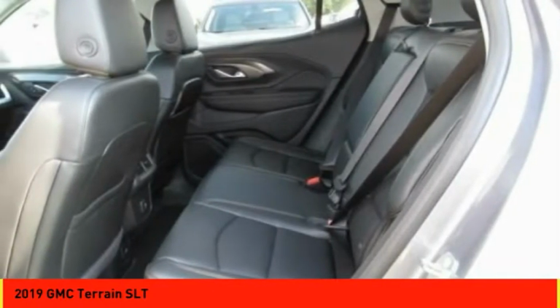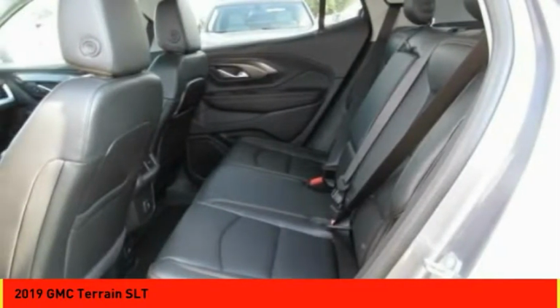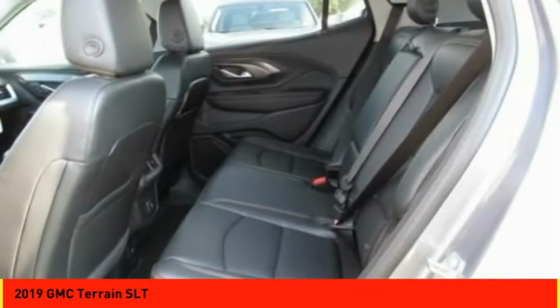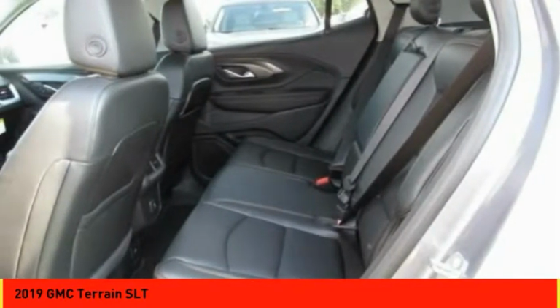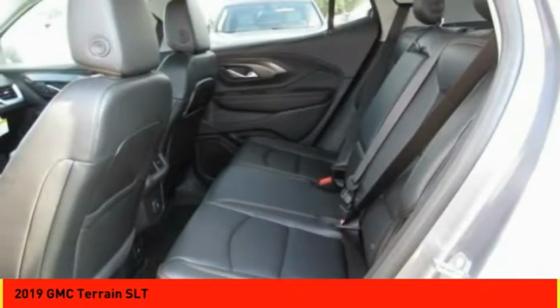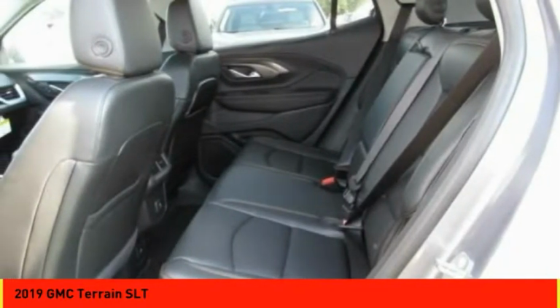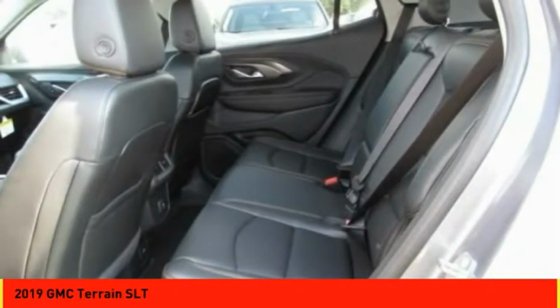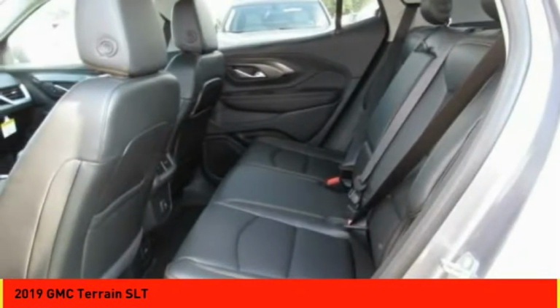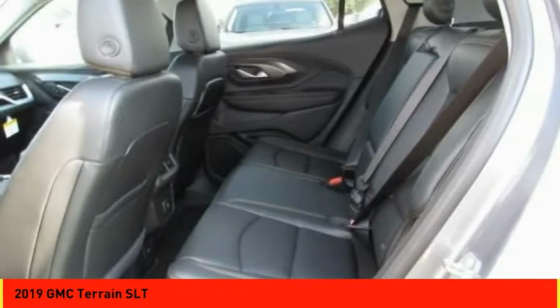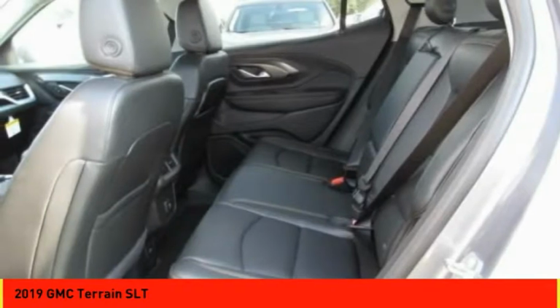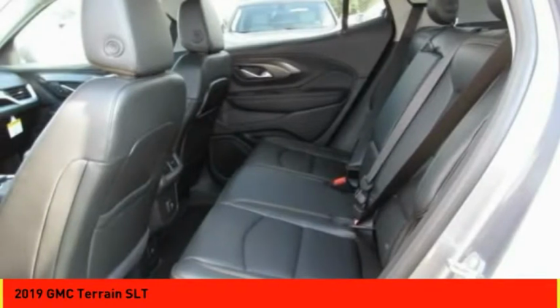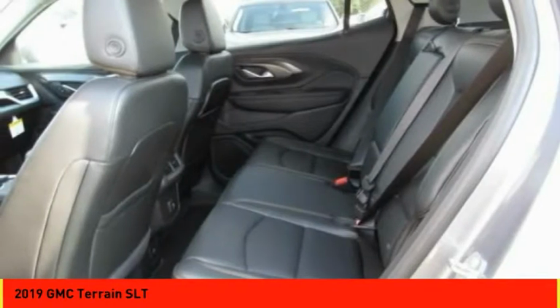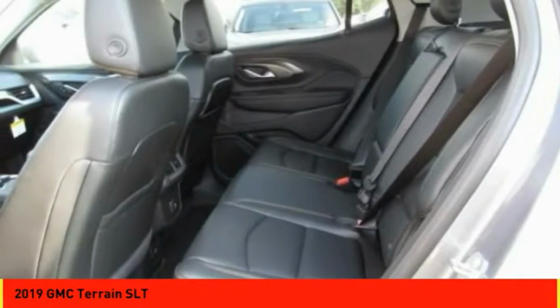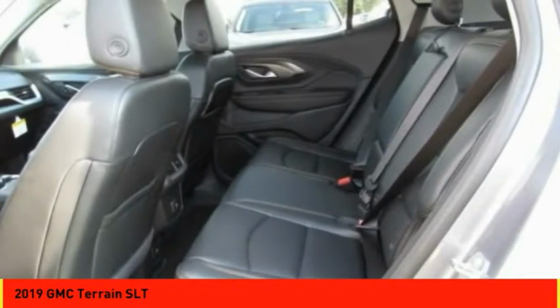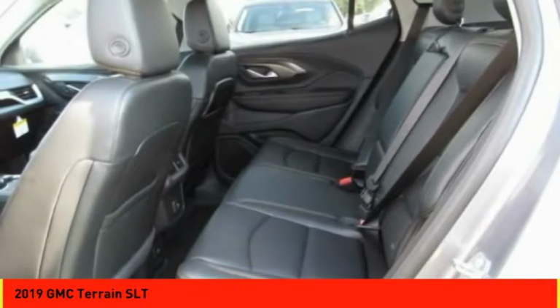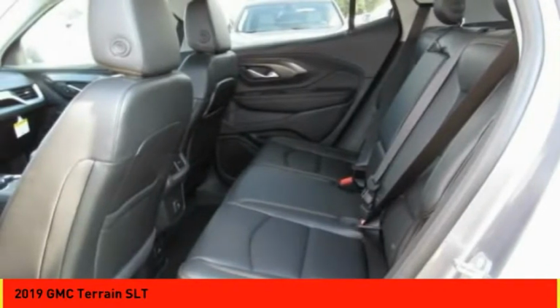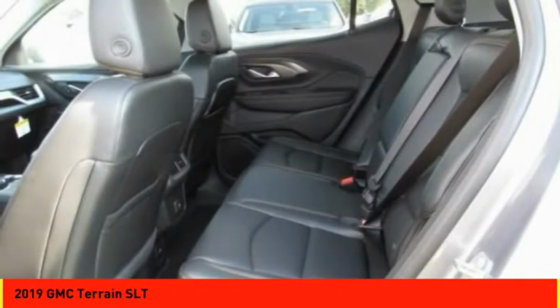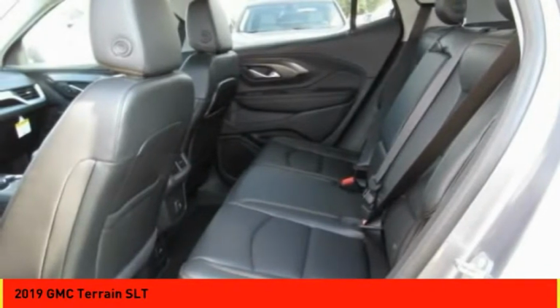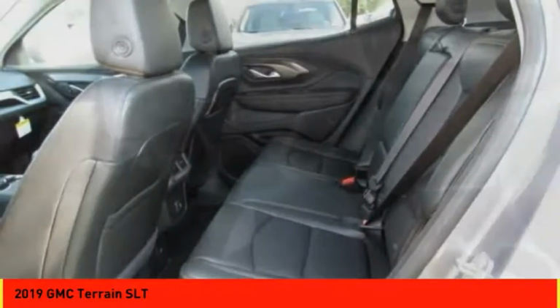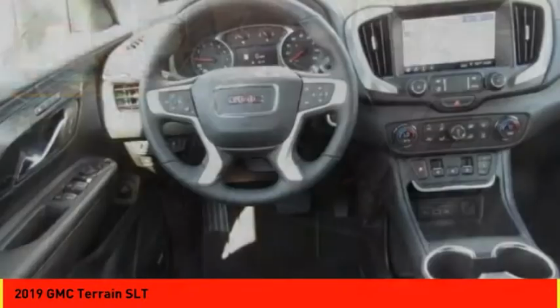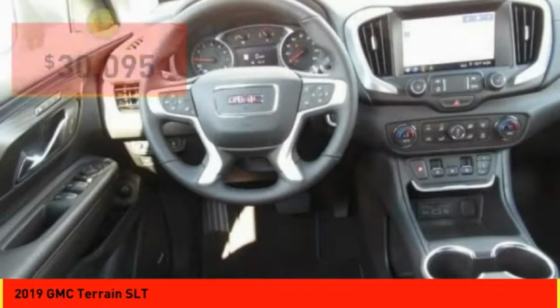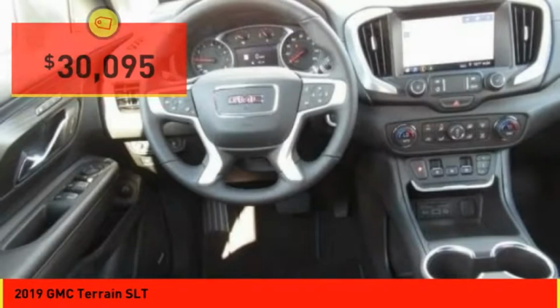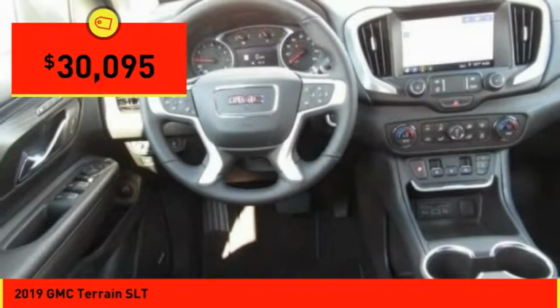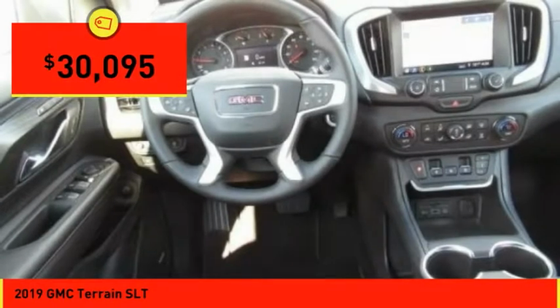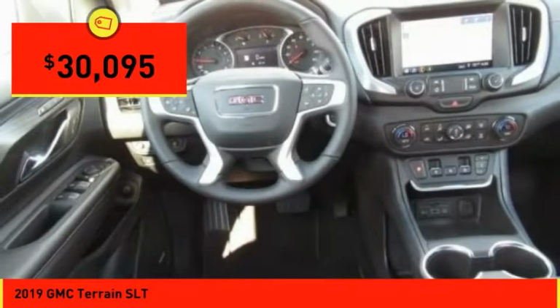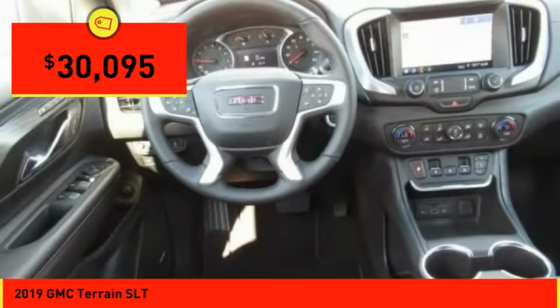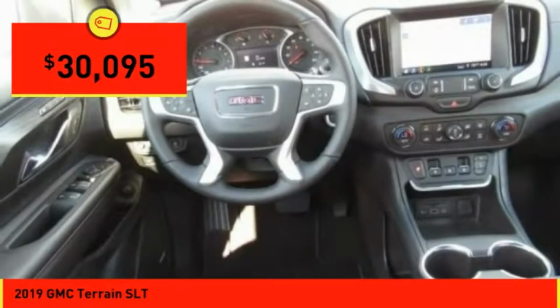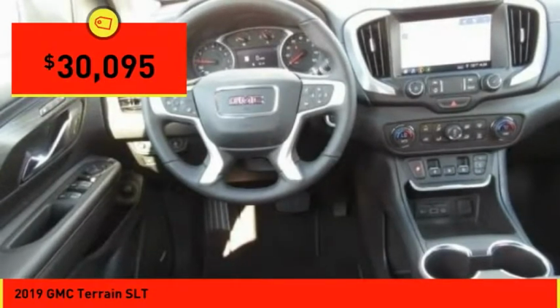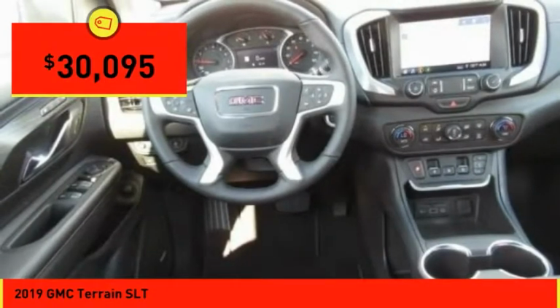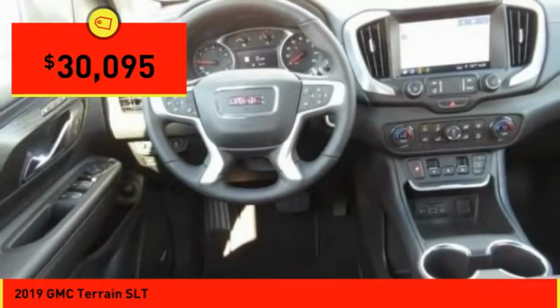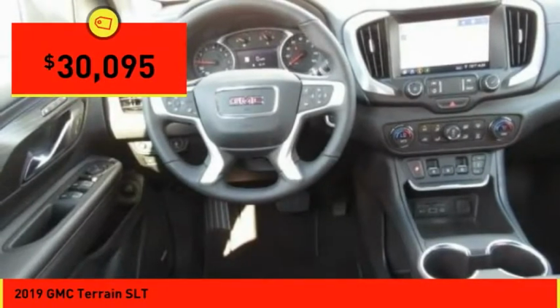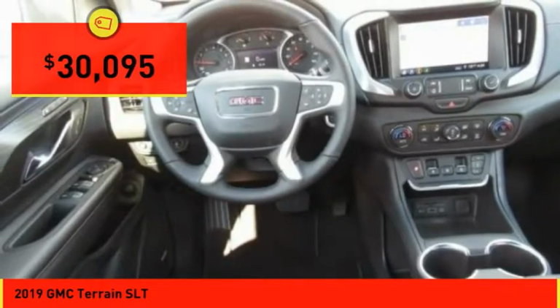An EPA-estimated 32-highway MPG is not bad either, and is priced below $35,000.